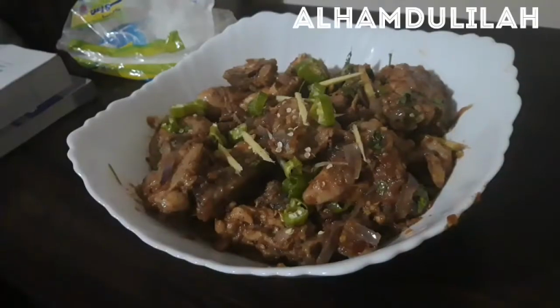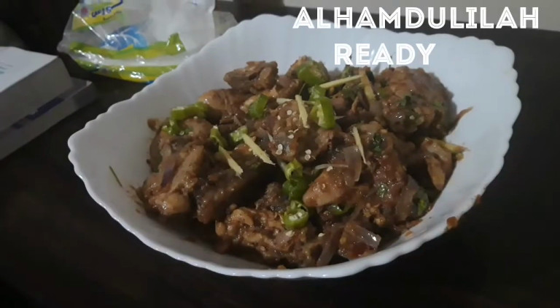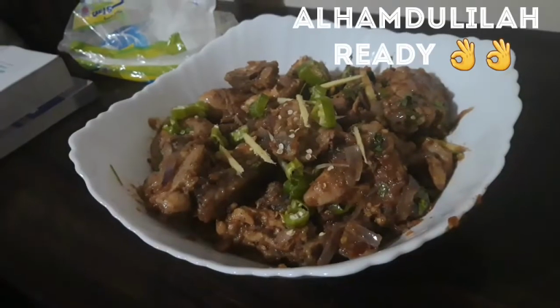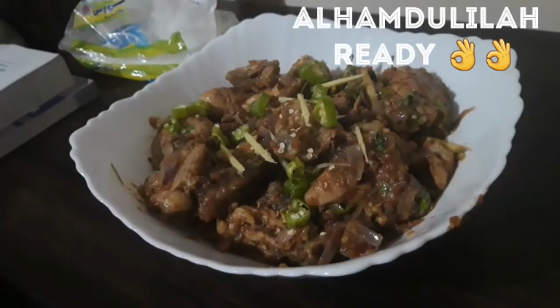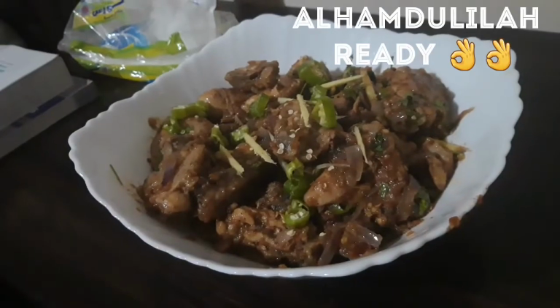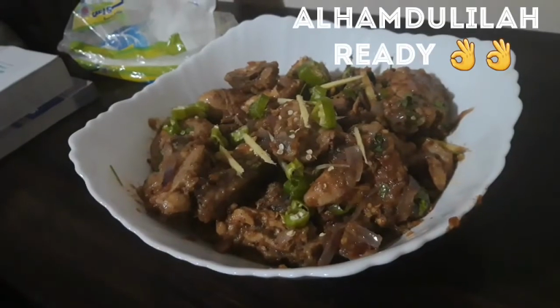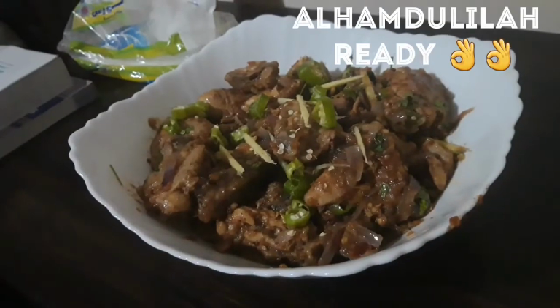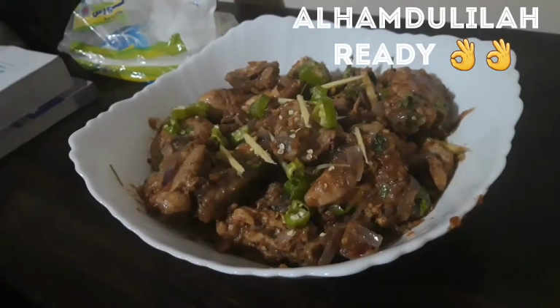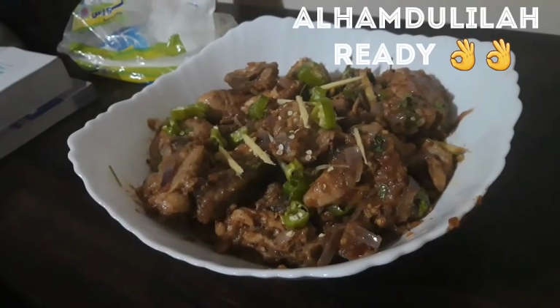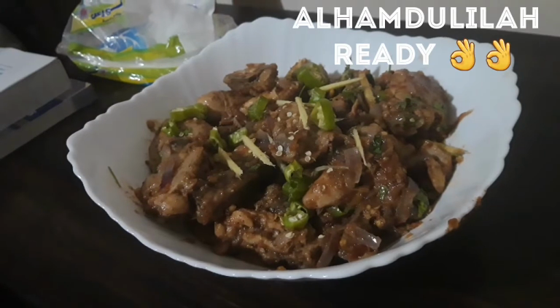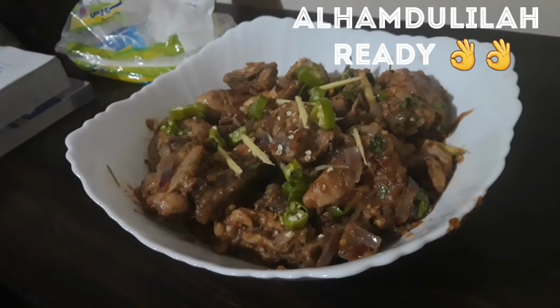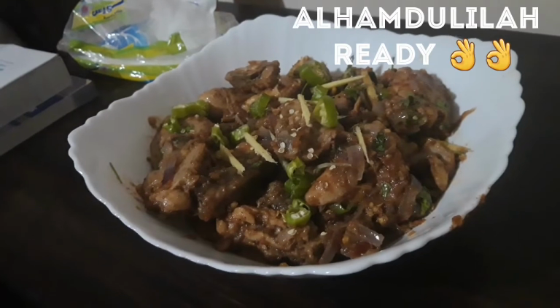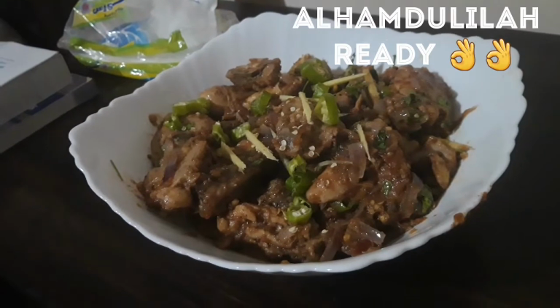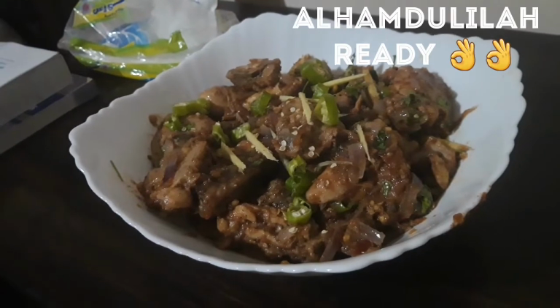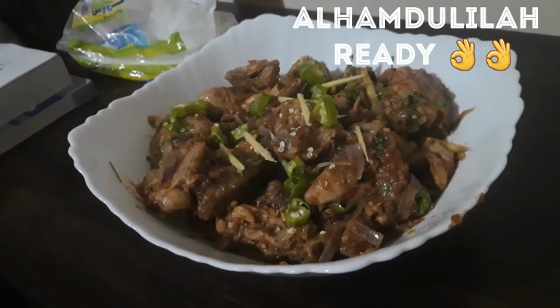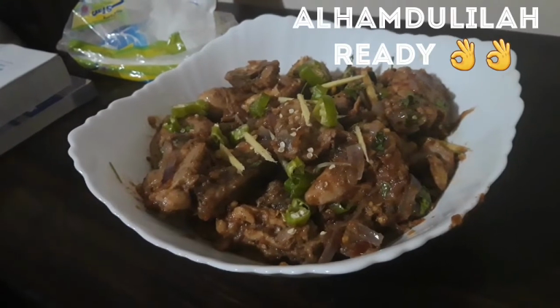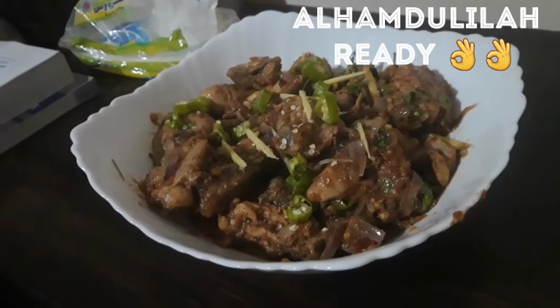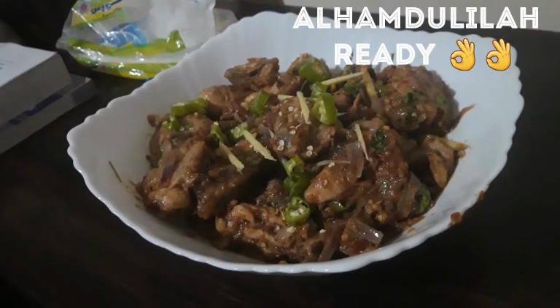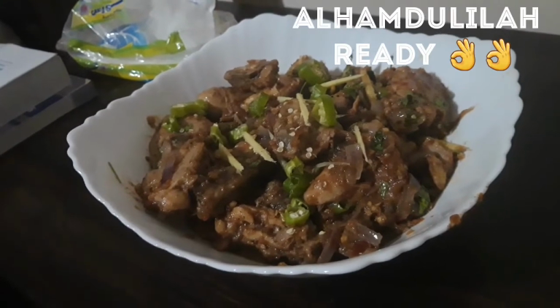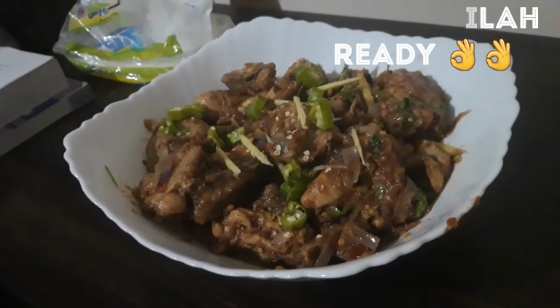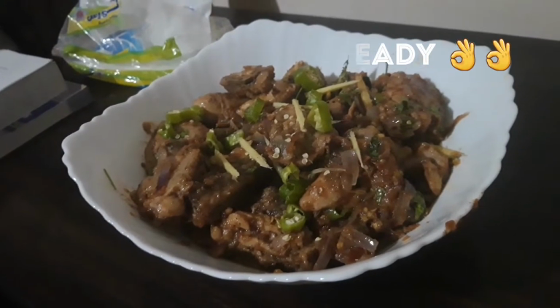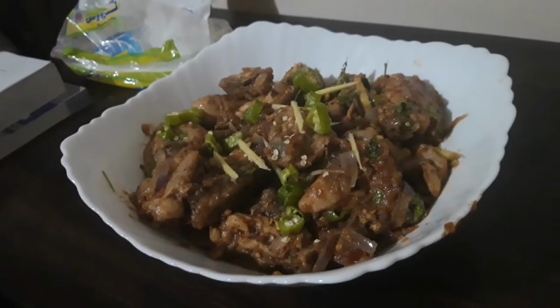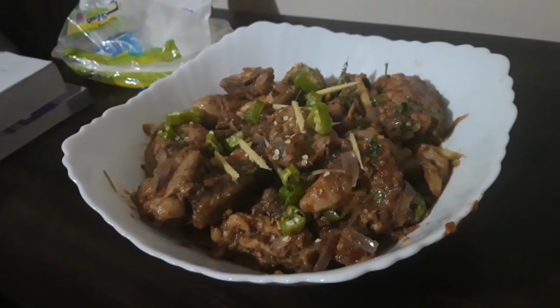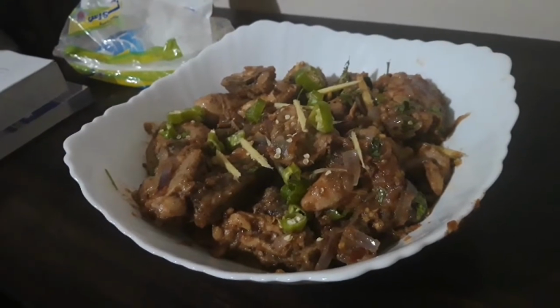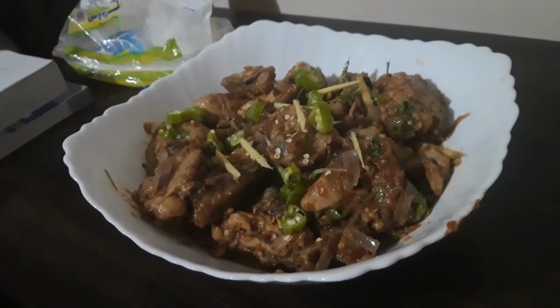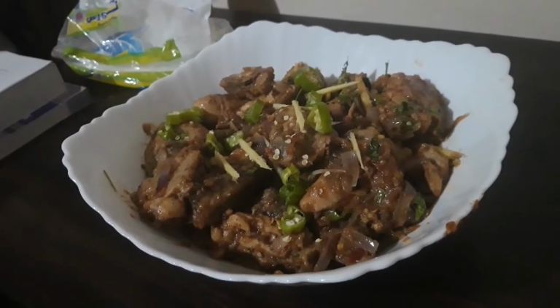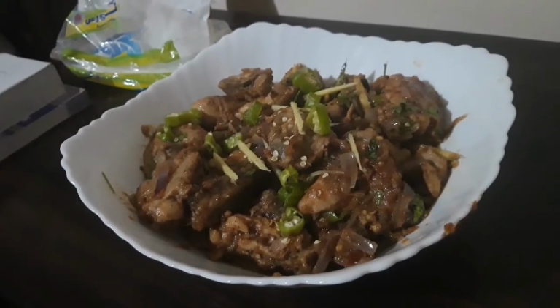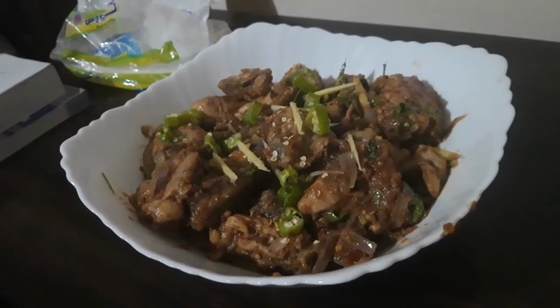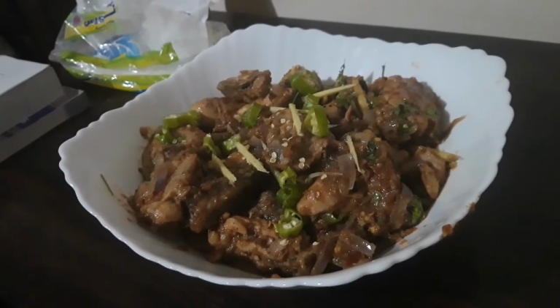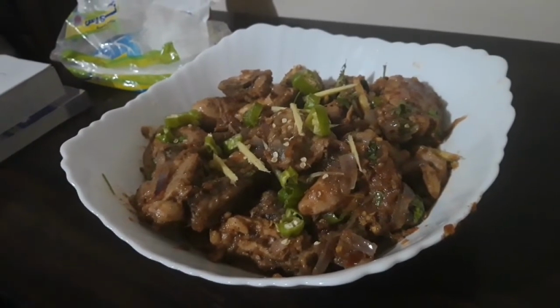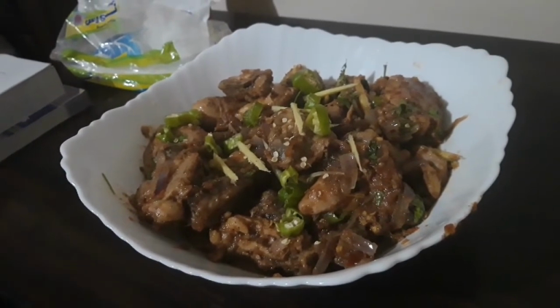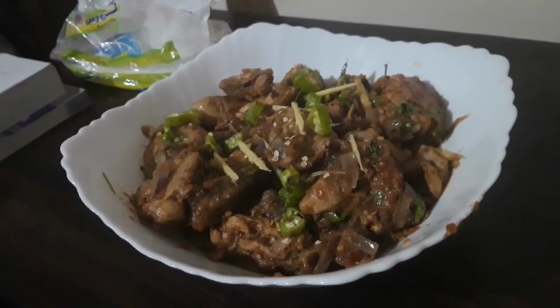We are ready with our chicken curry. Mashallah, it has become very delicious.